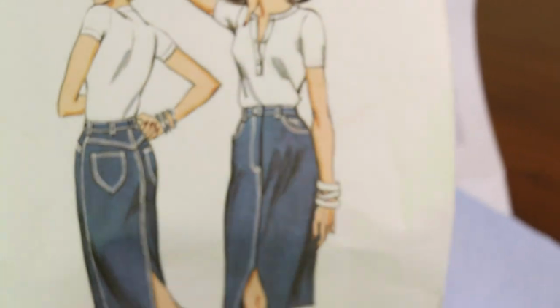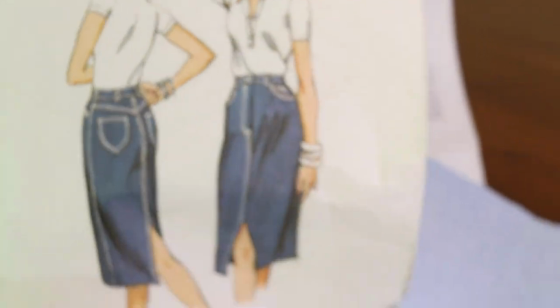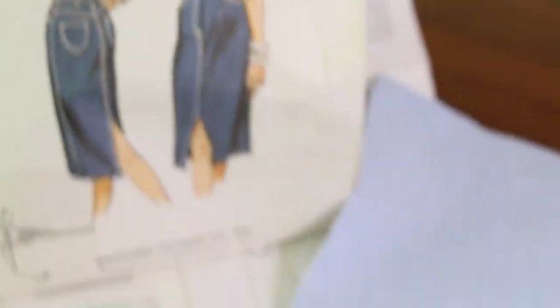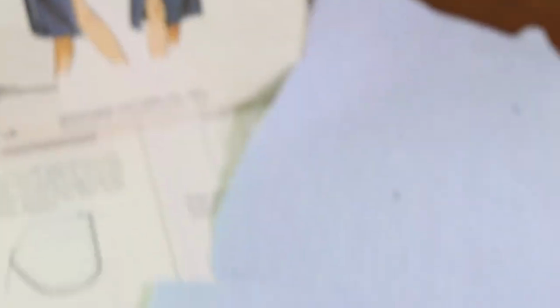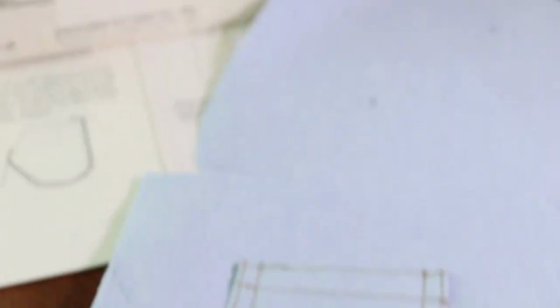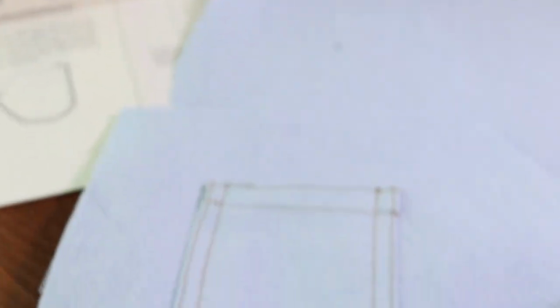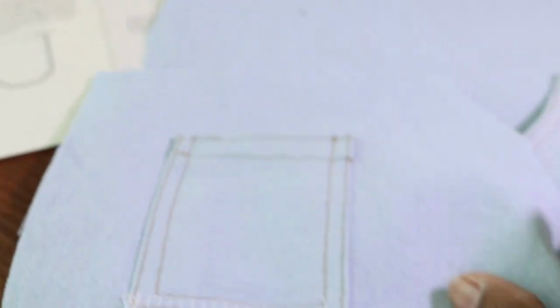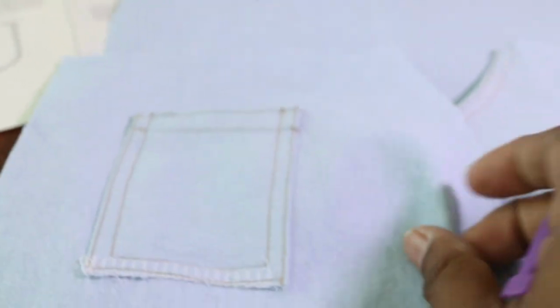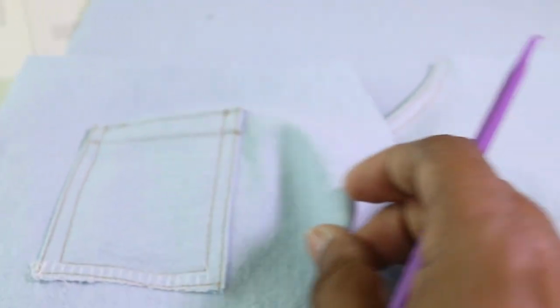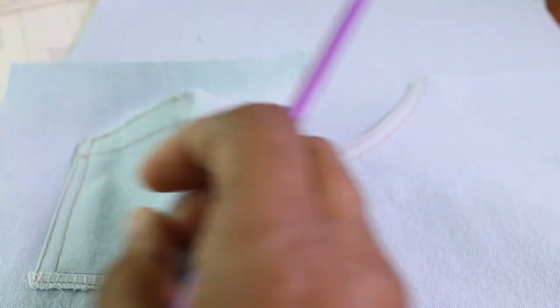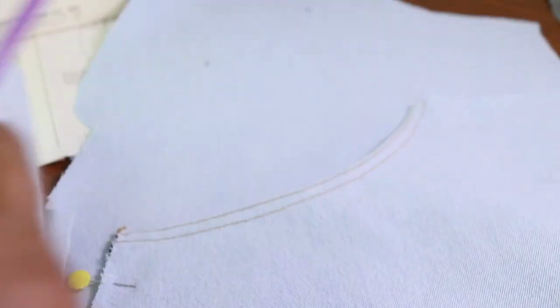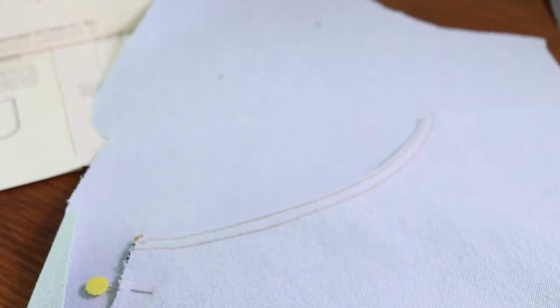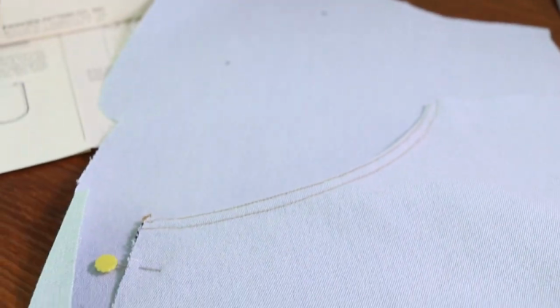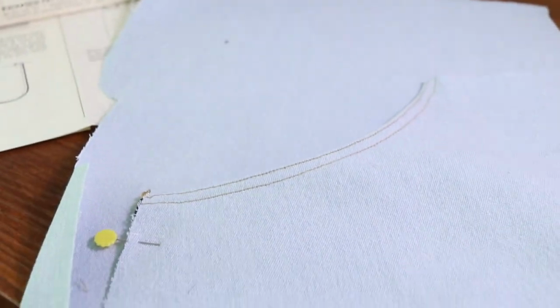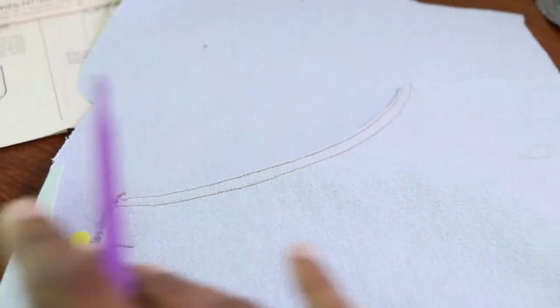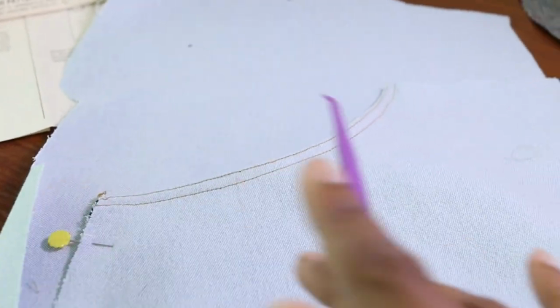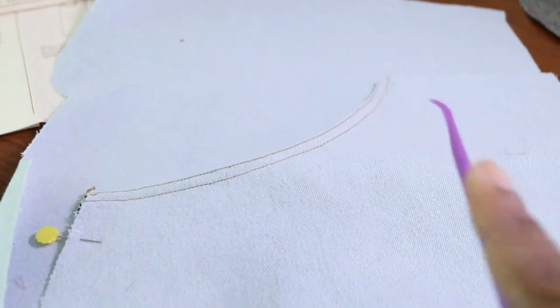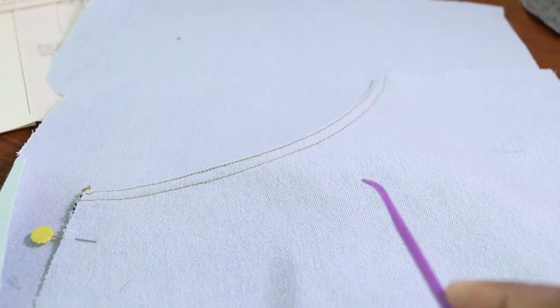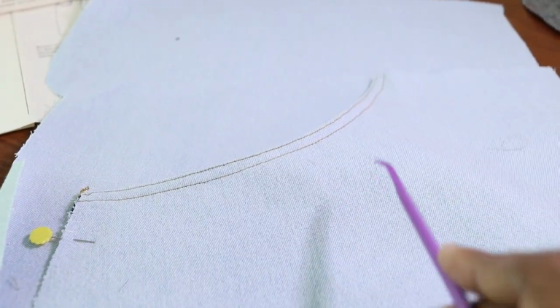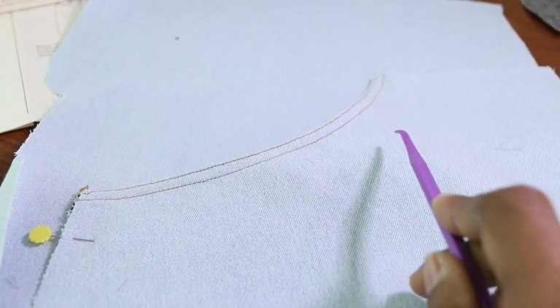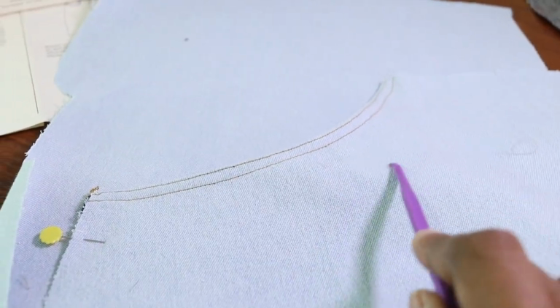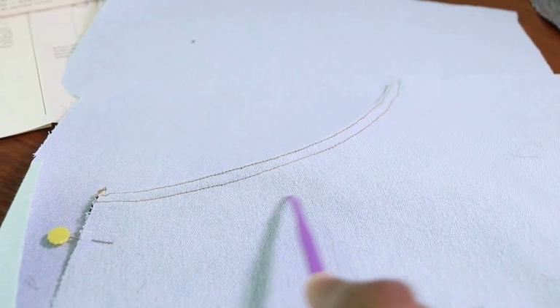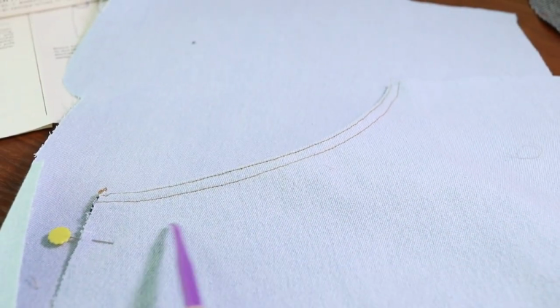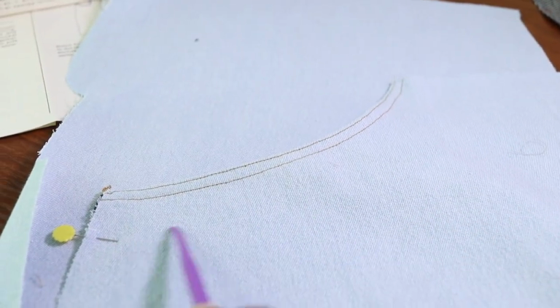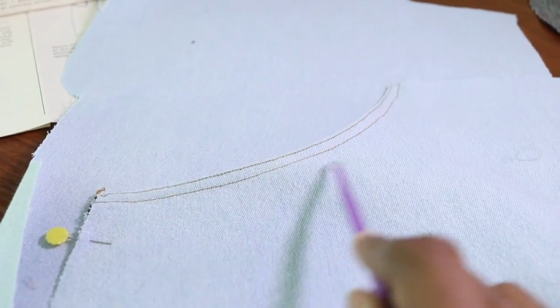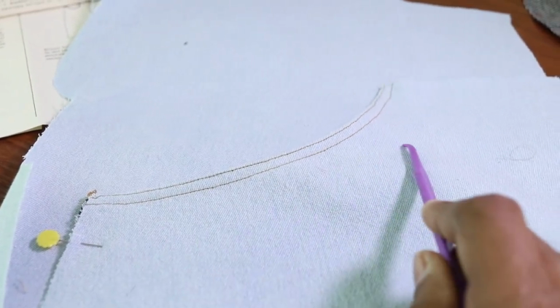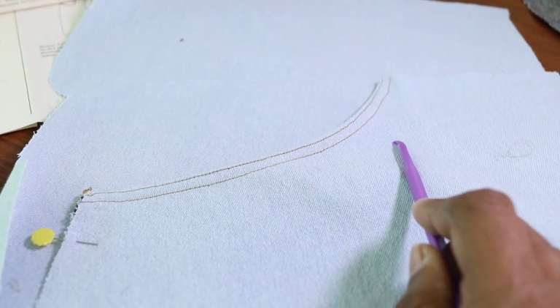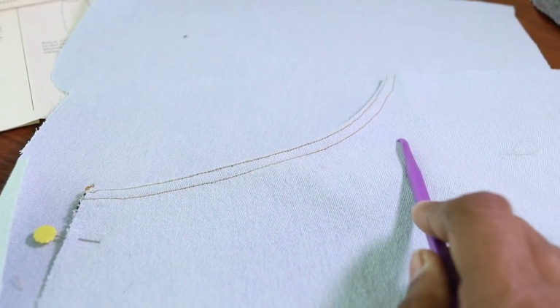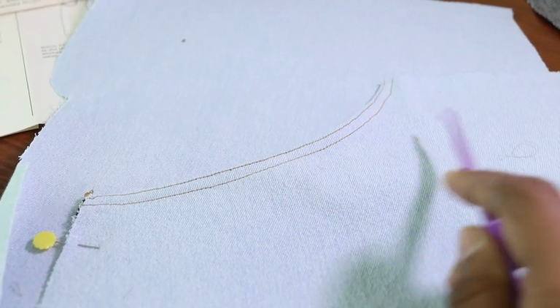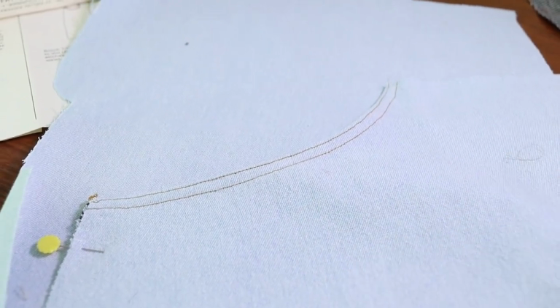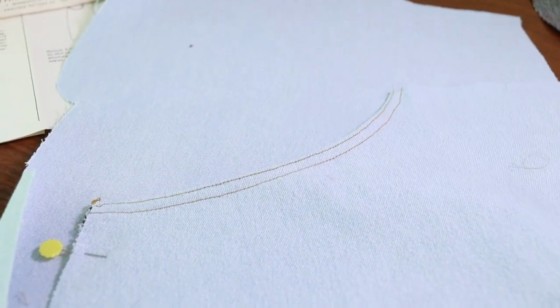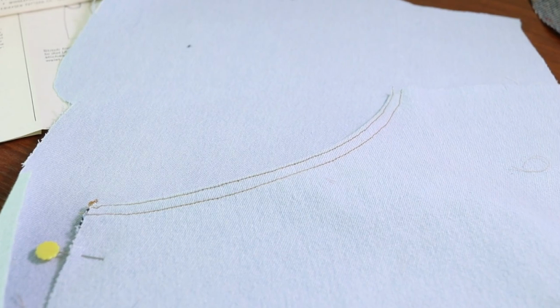Now I am working on the actual pockets that go on the front of the skirt.